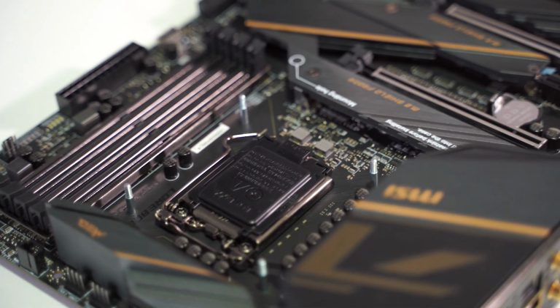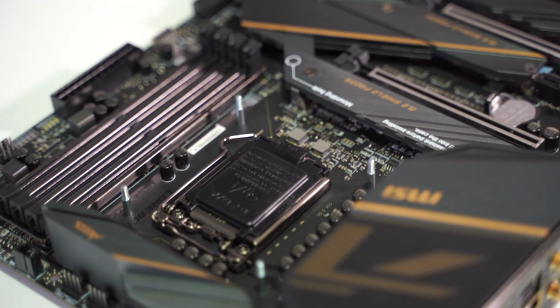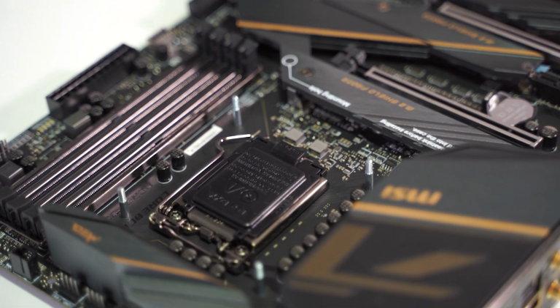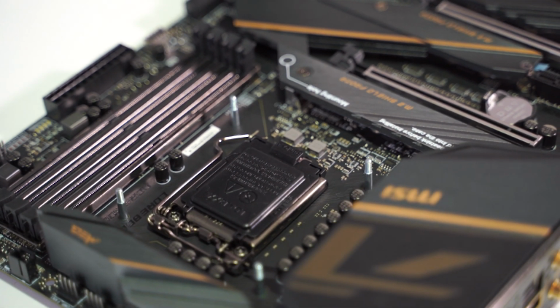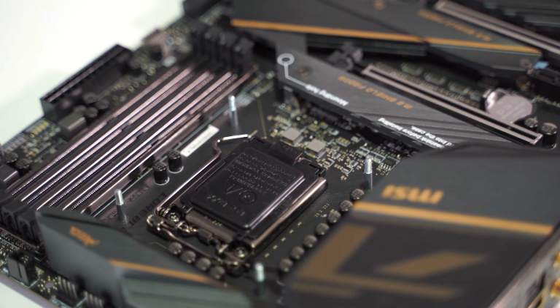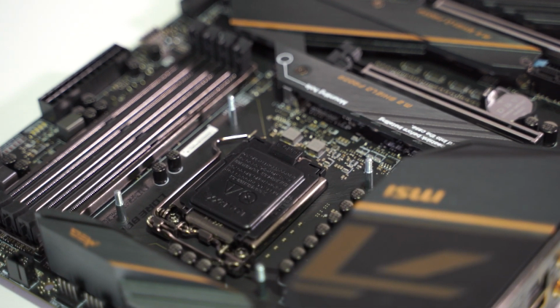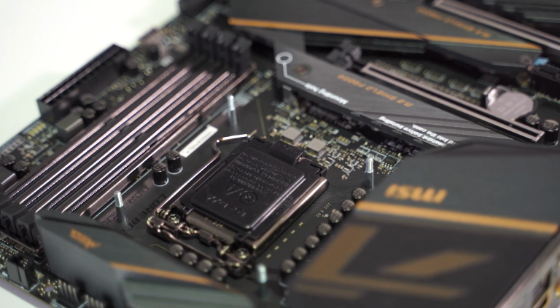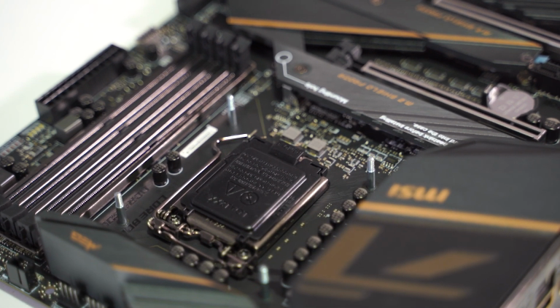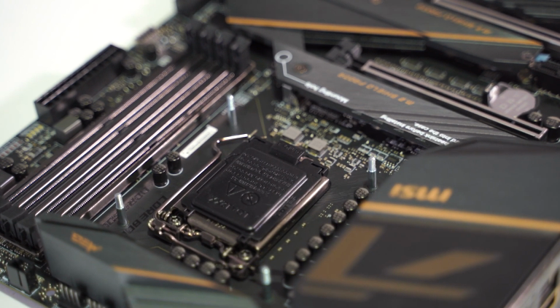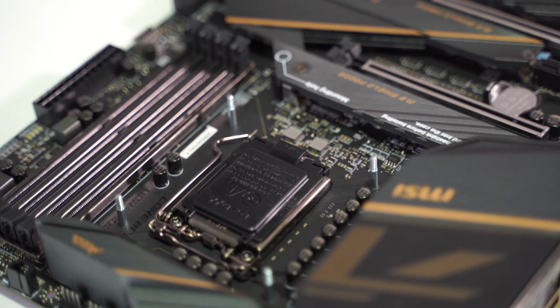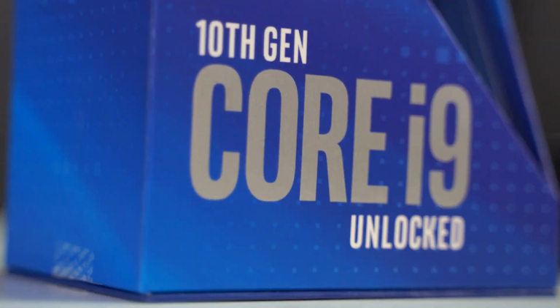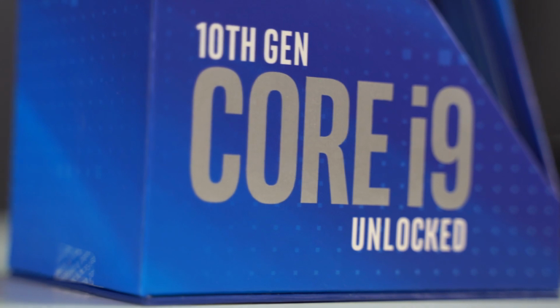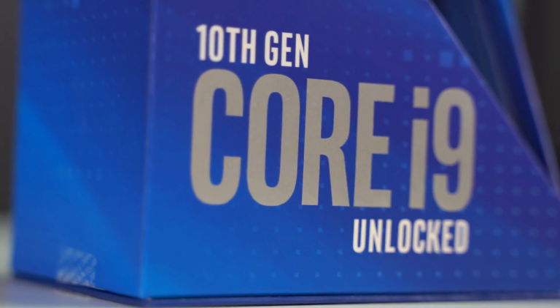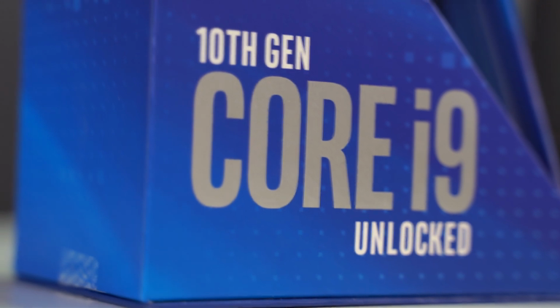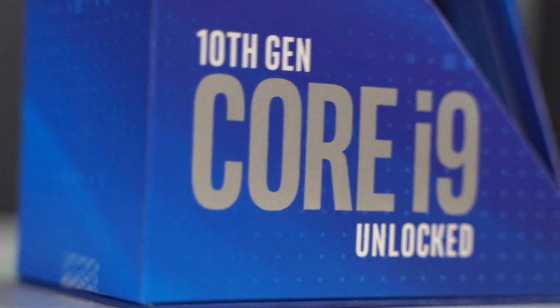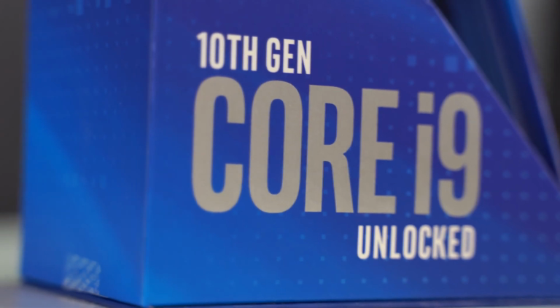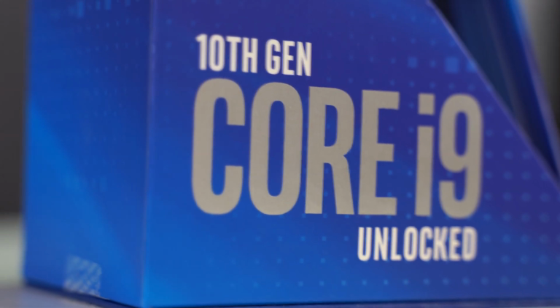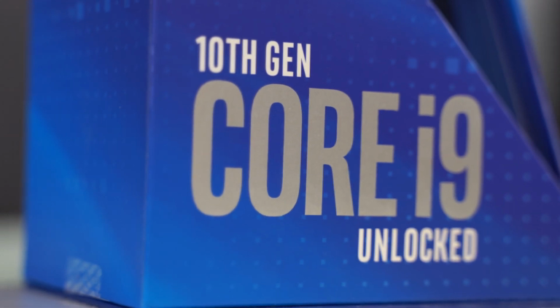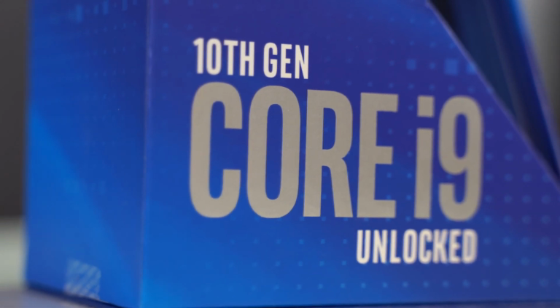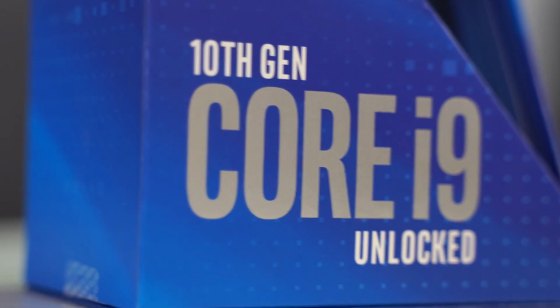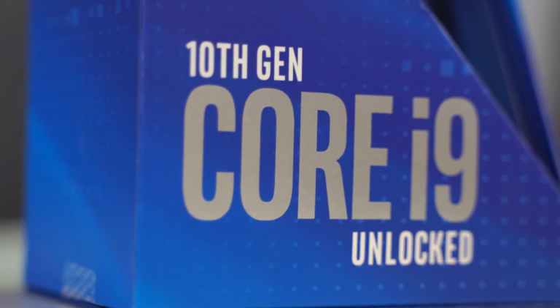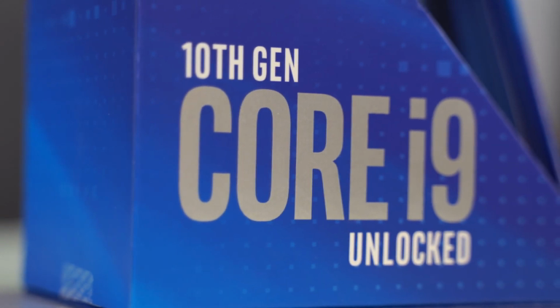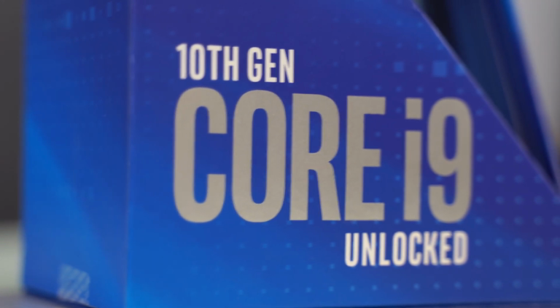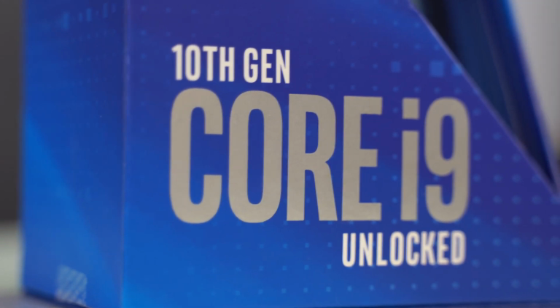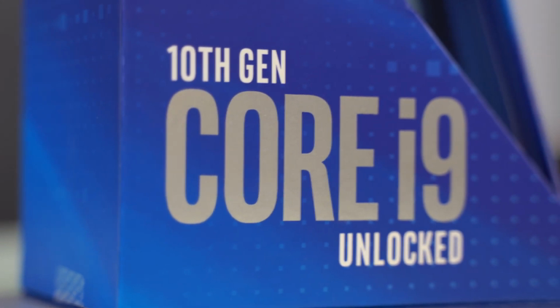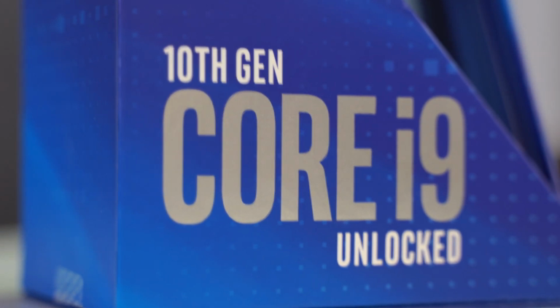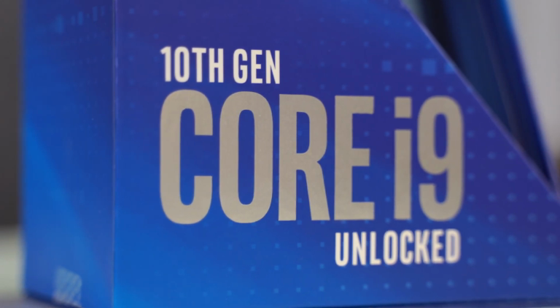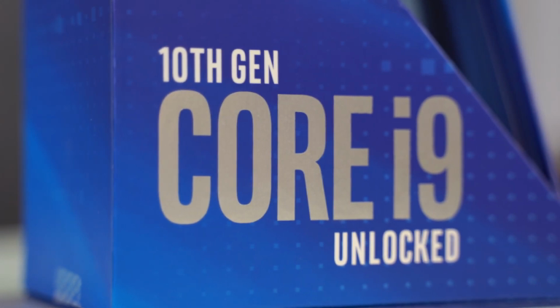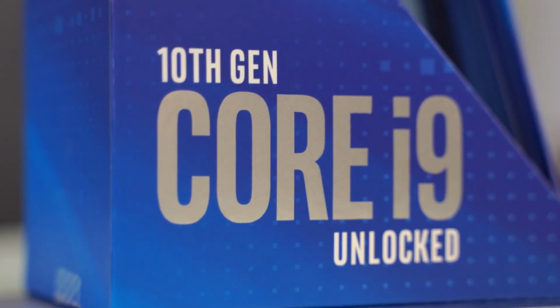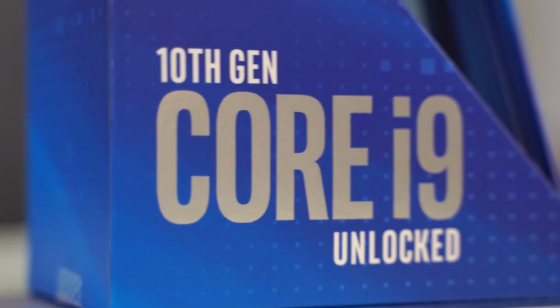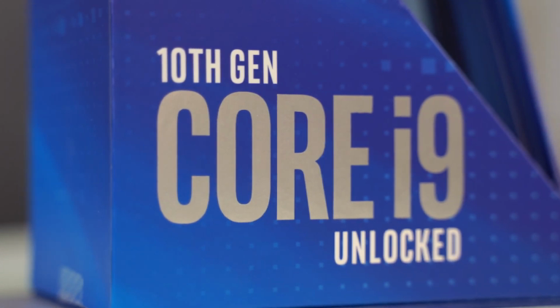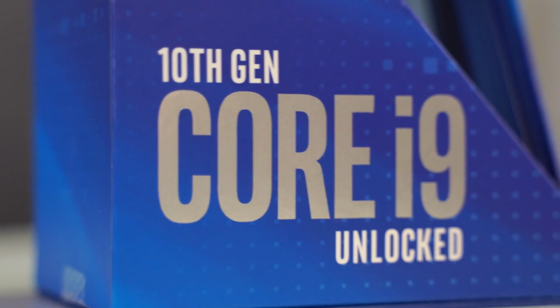Hi everyone, today we are going to talk about the Beast, our latest custom build PC with the help of Noctua and Thermaltake.